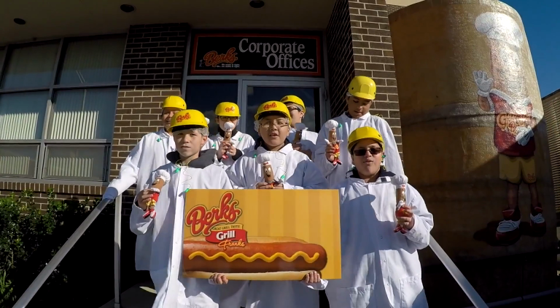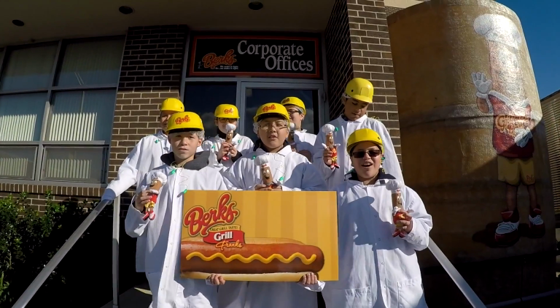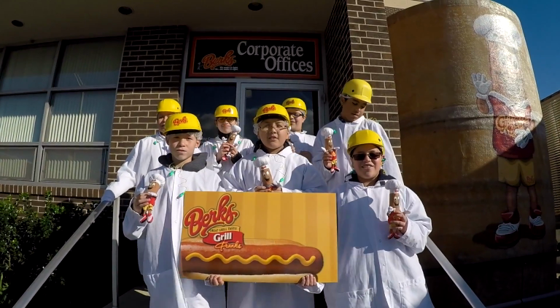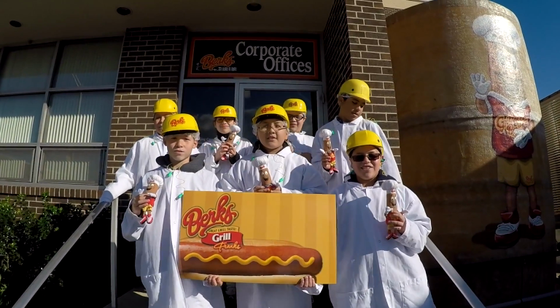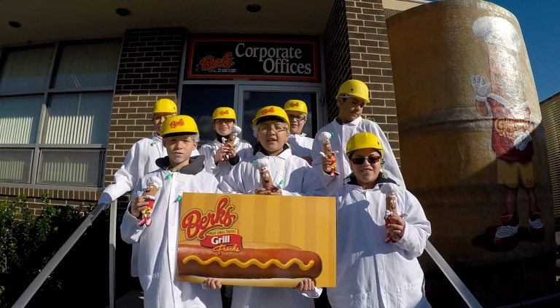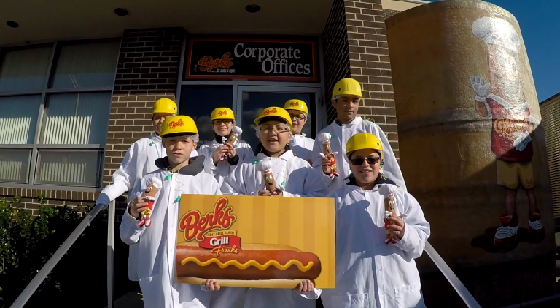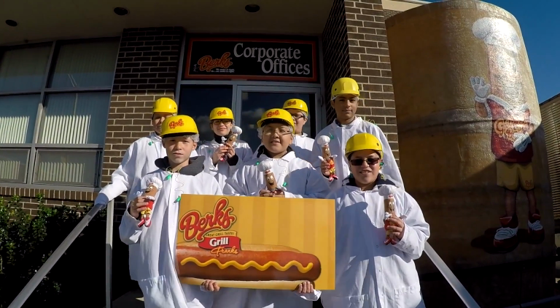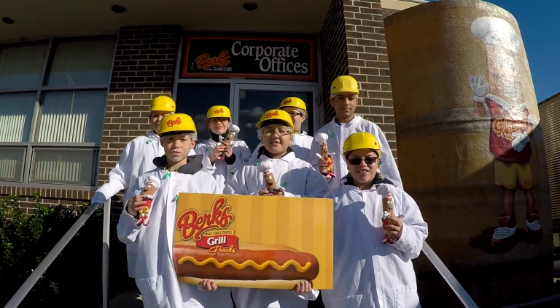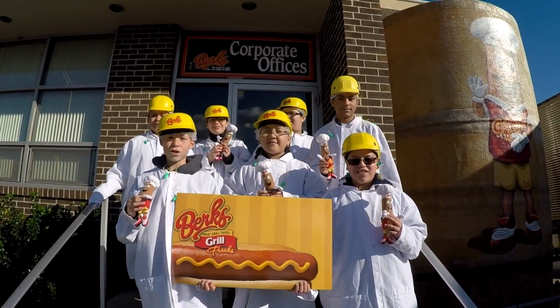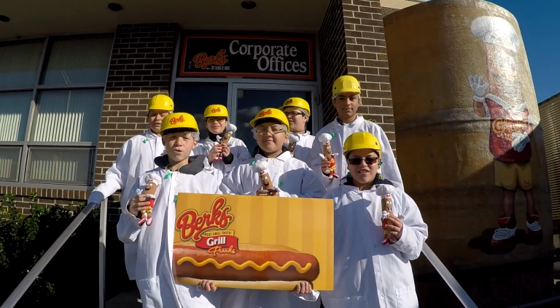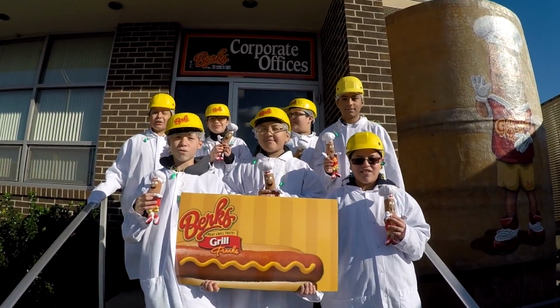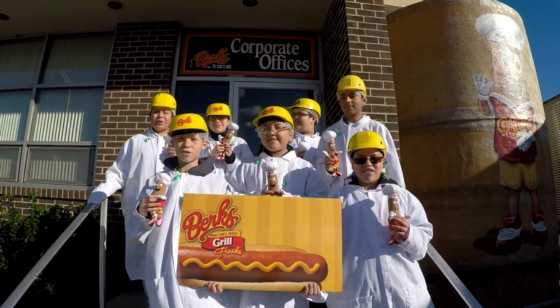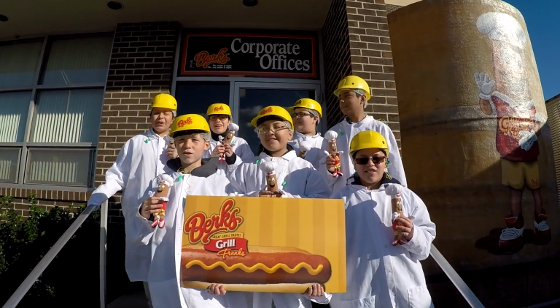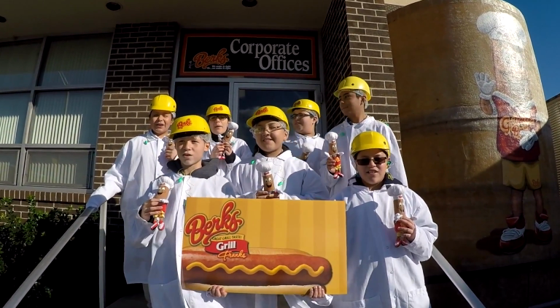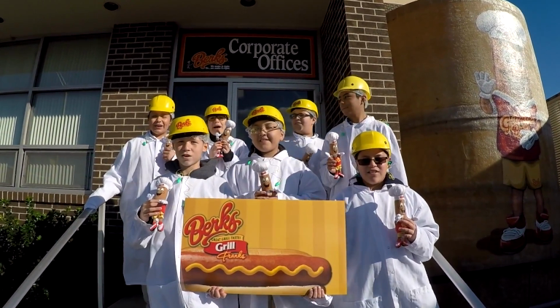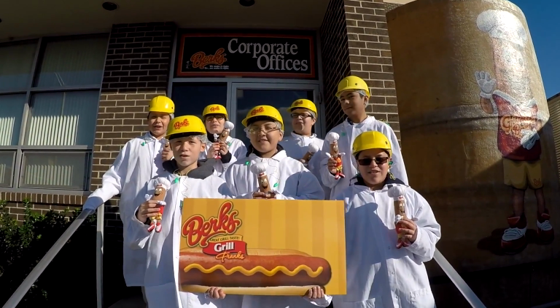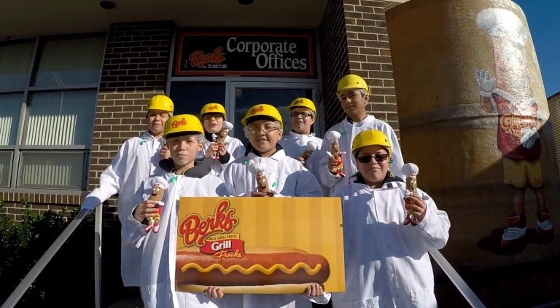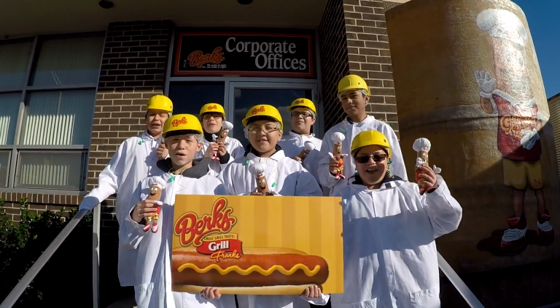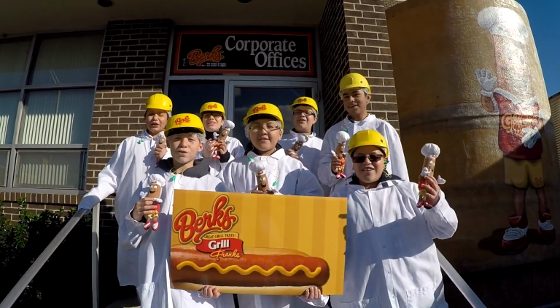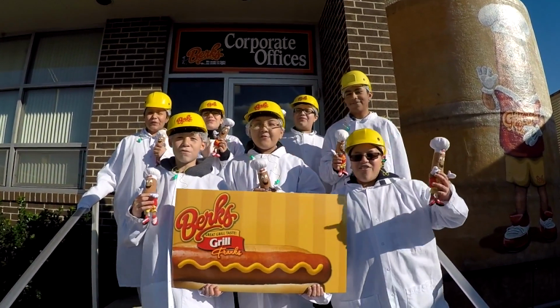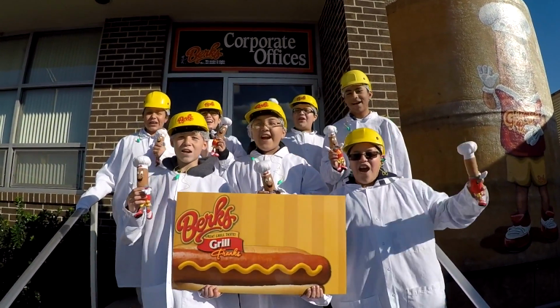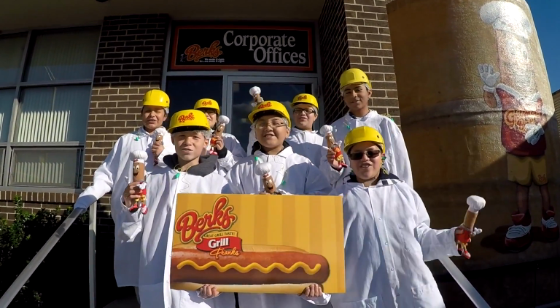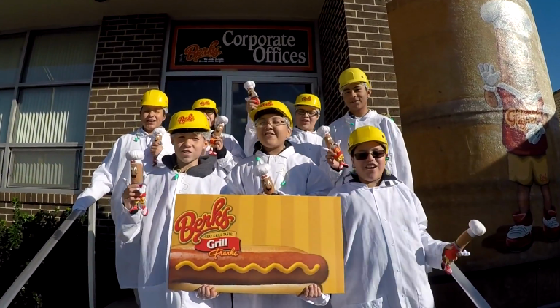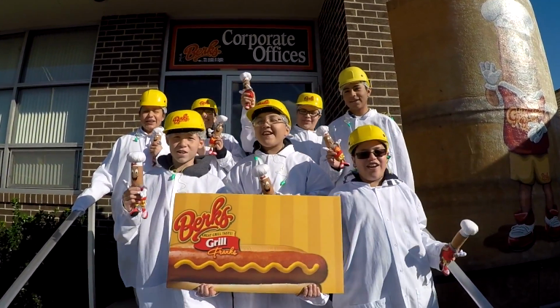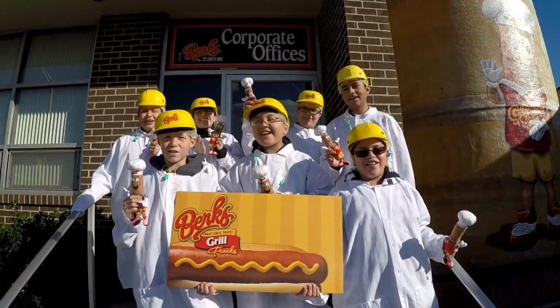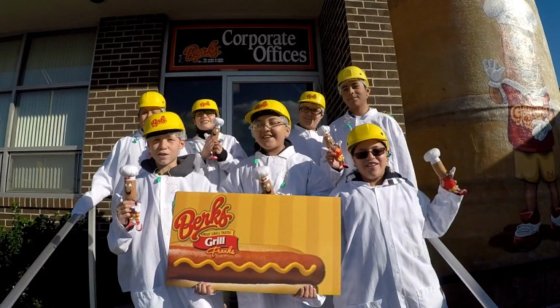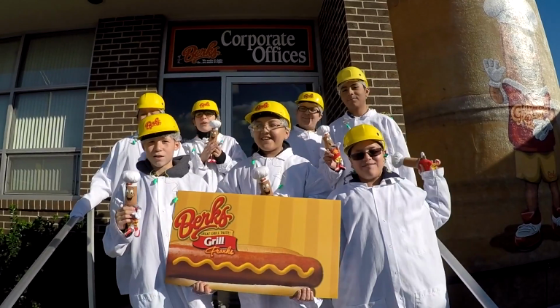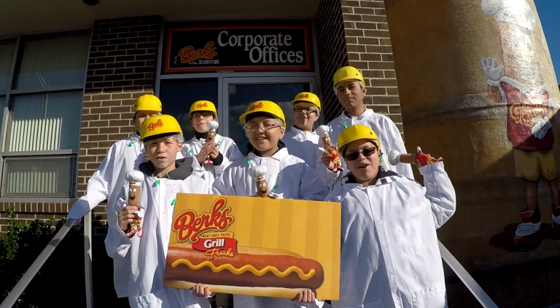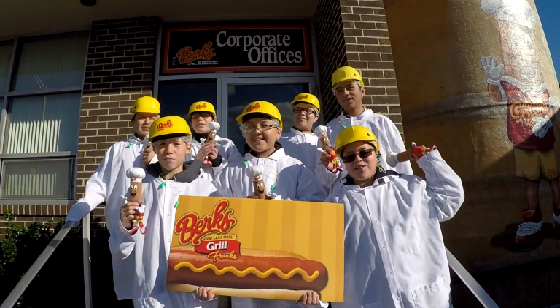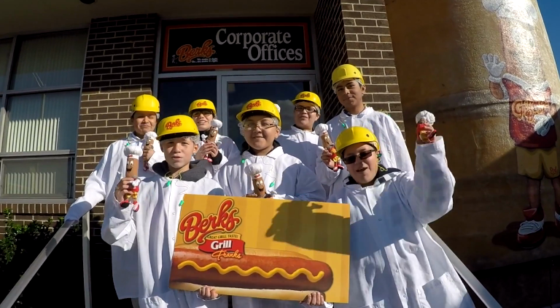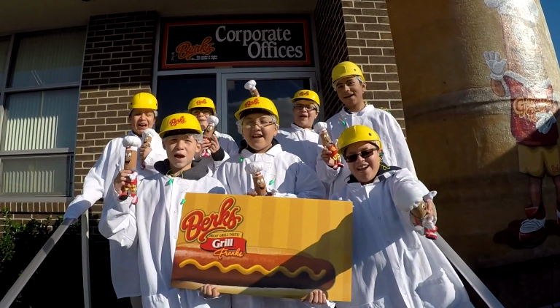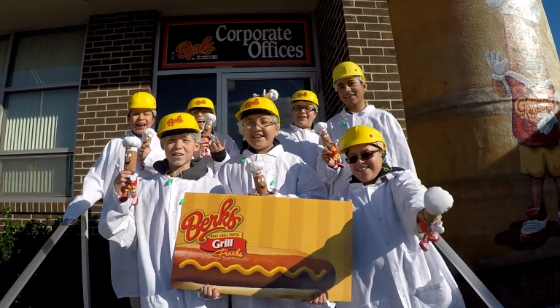What is so cool about manufacturing? We're manufacturing!